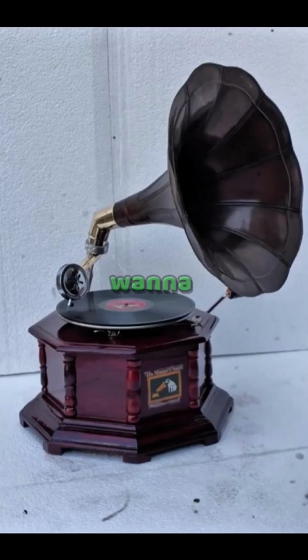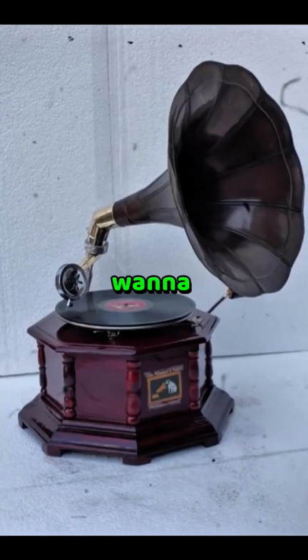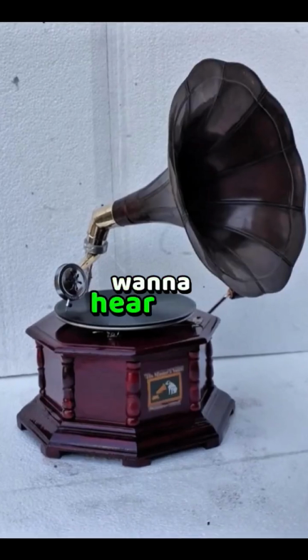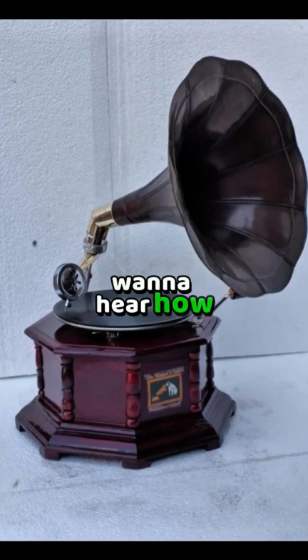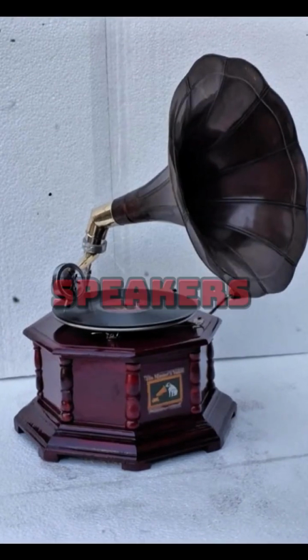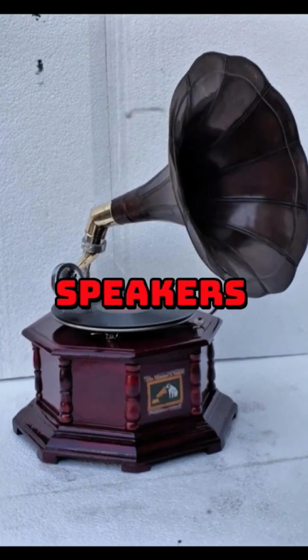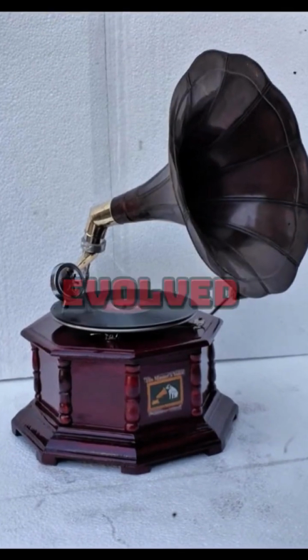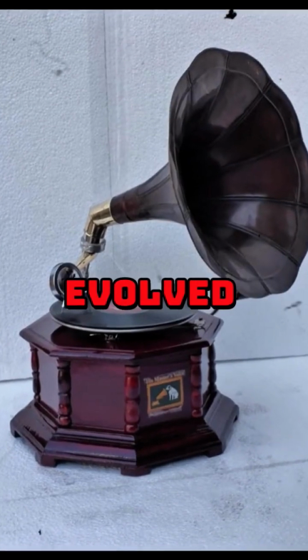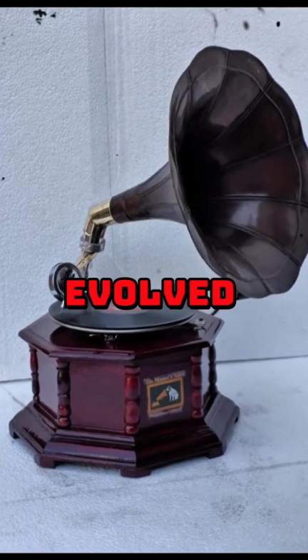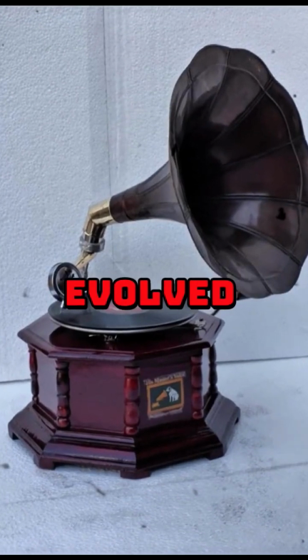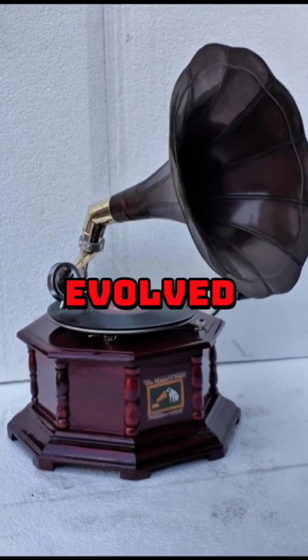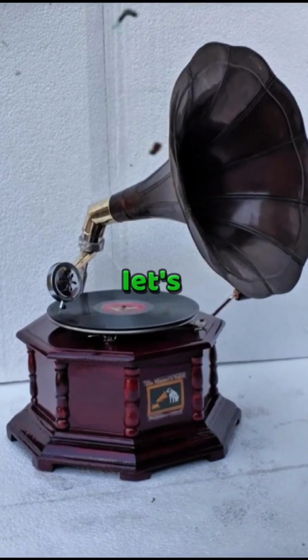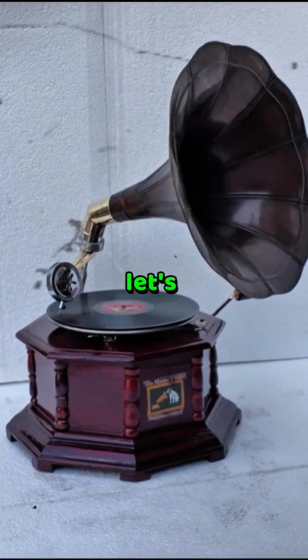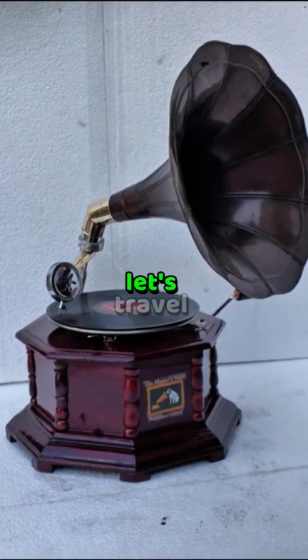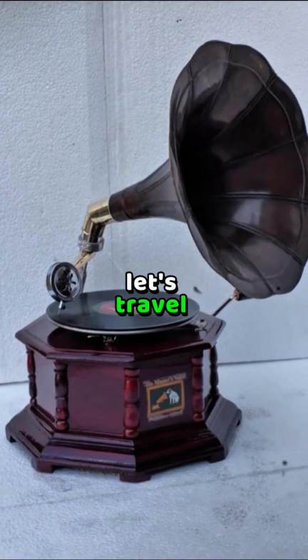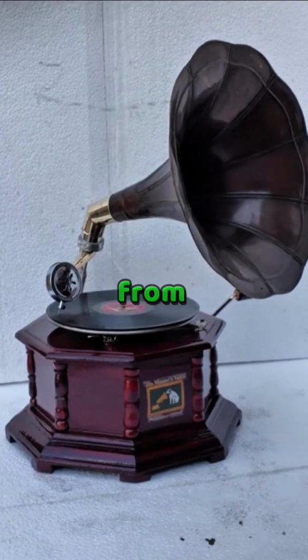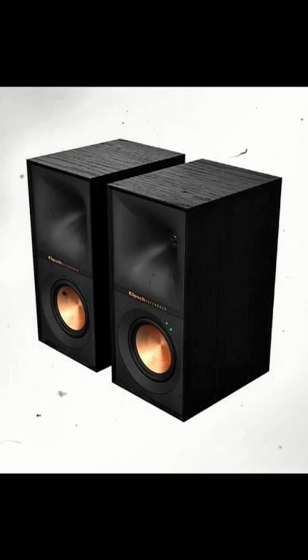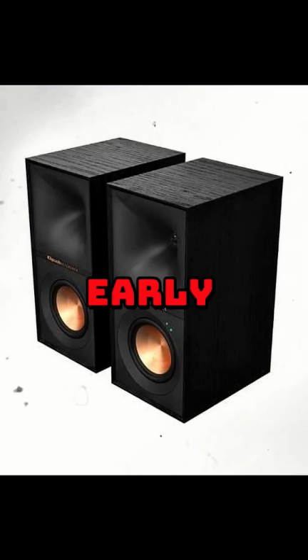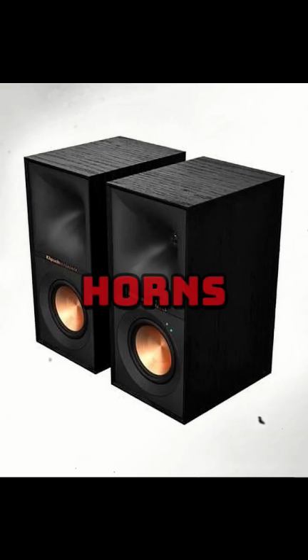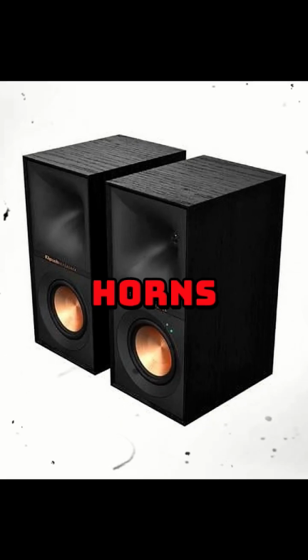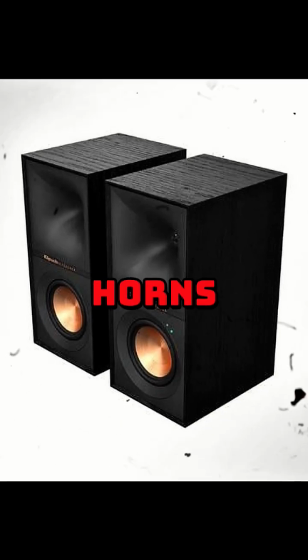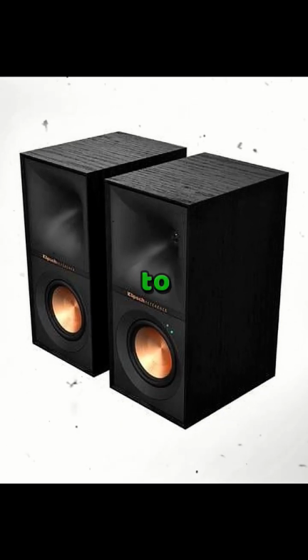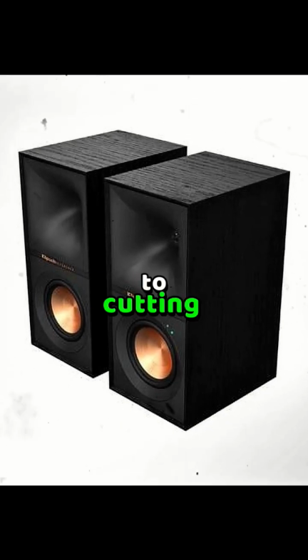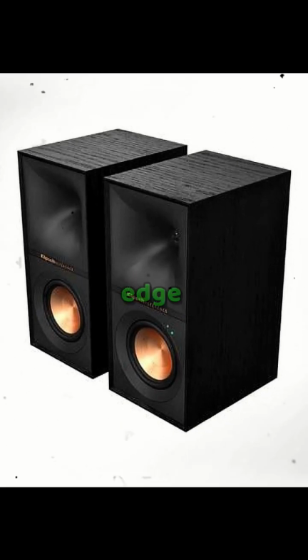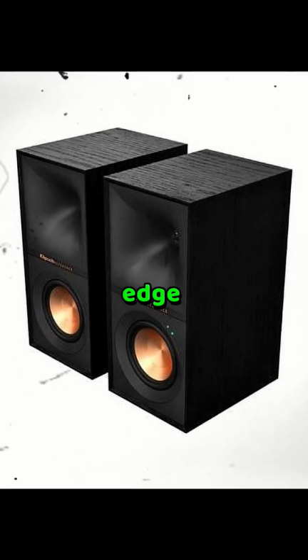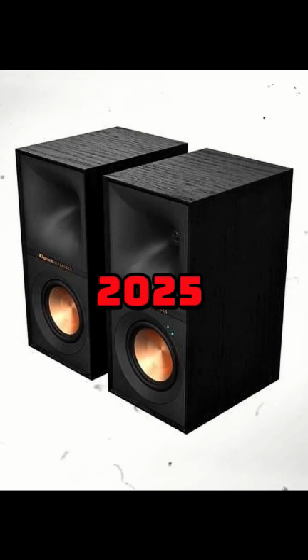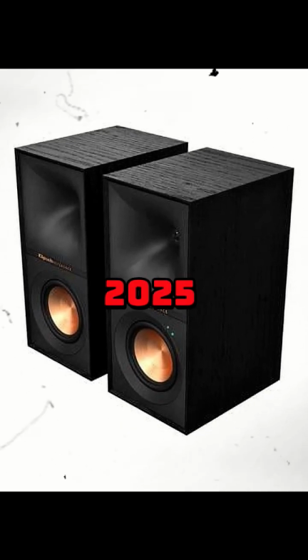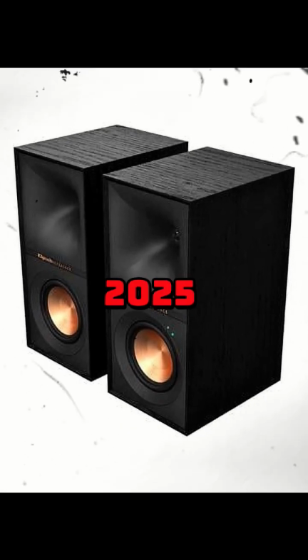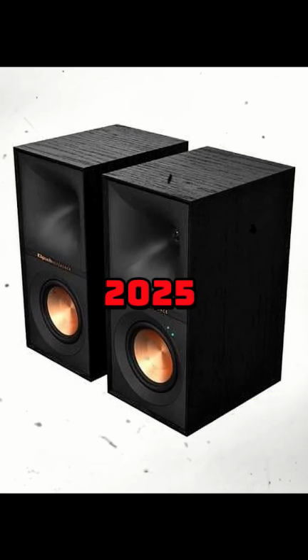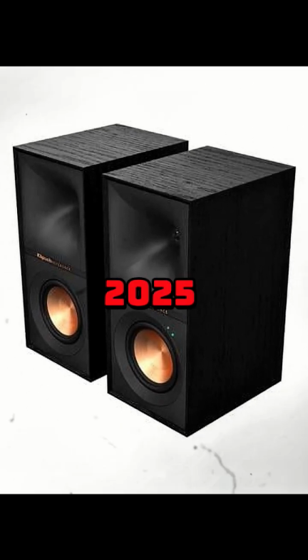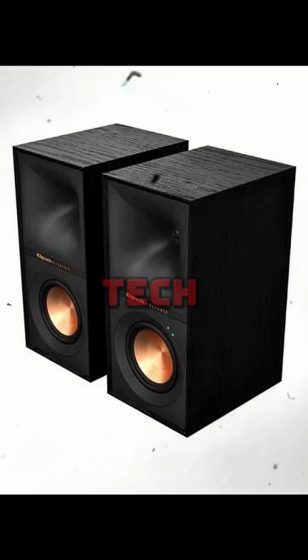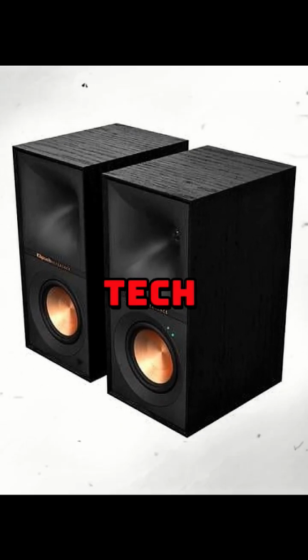Want to hear how speakers evolved? Let's travel from early horns to cutting-edge 2025 tech.